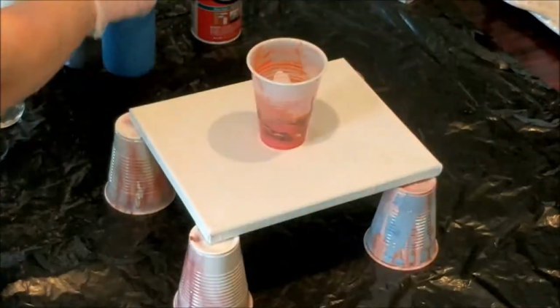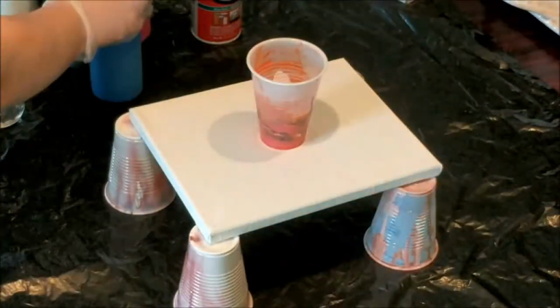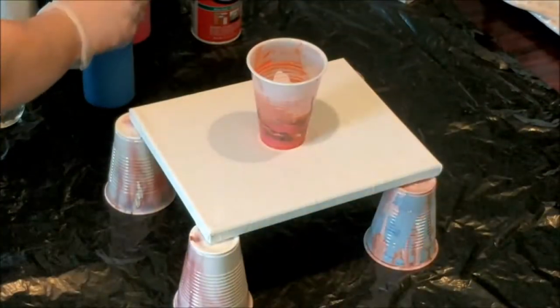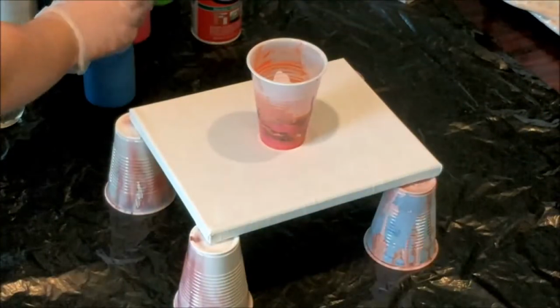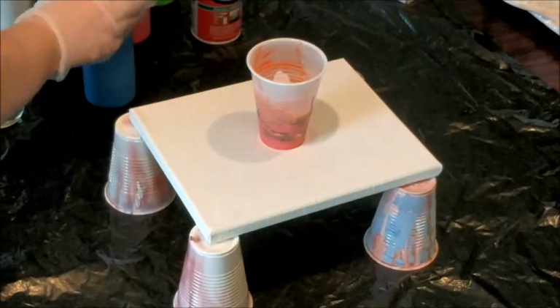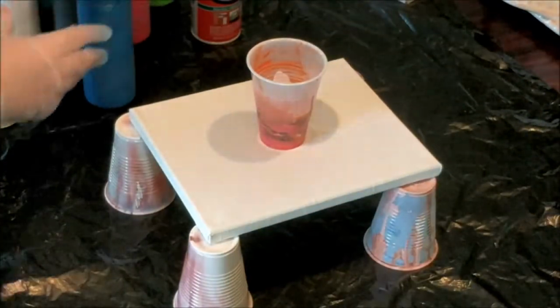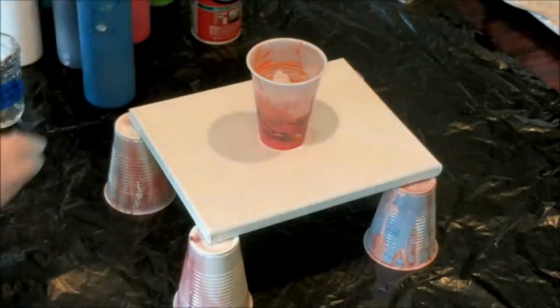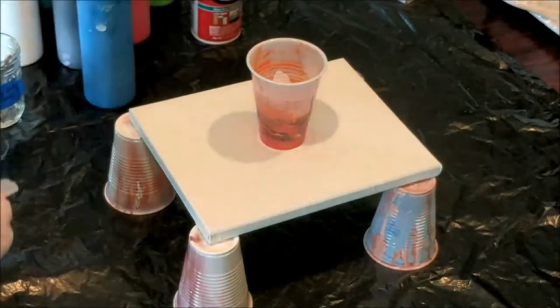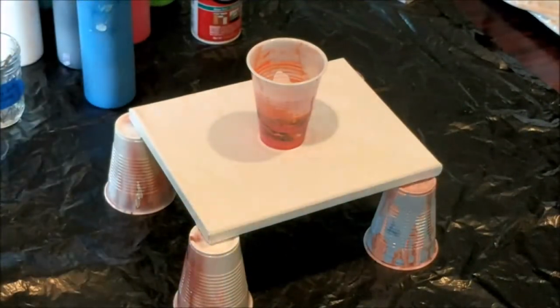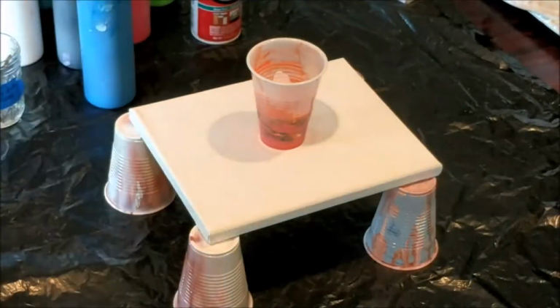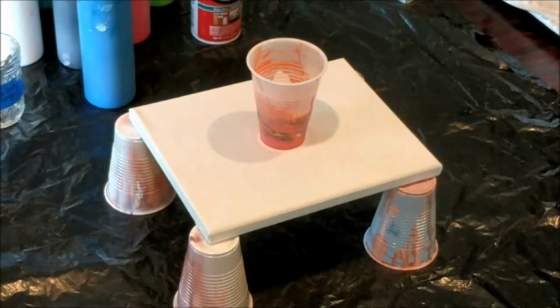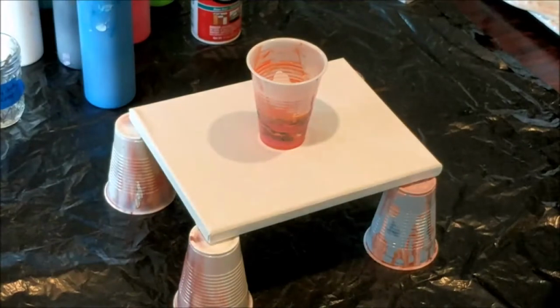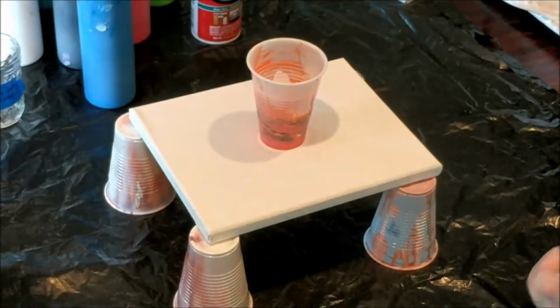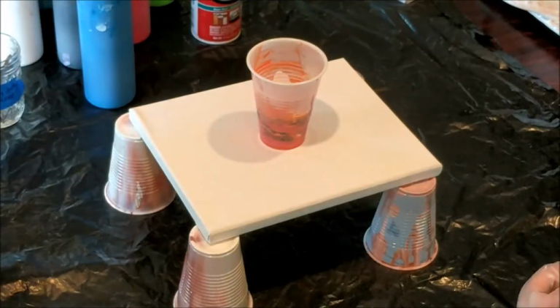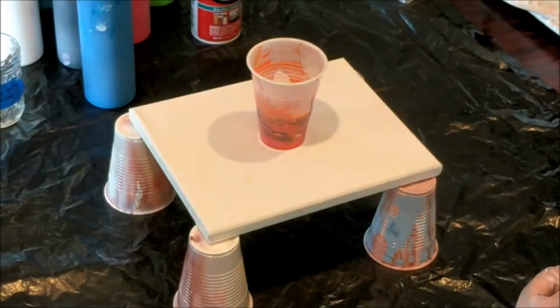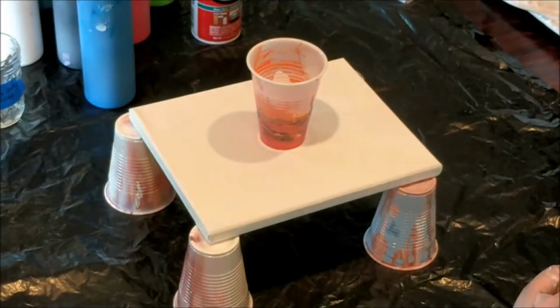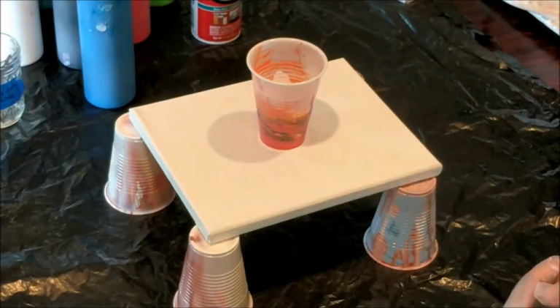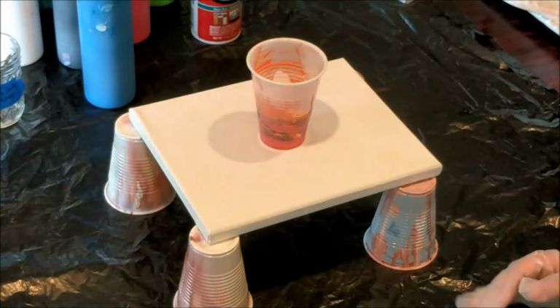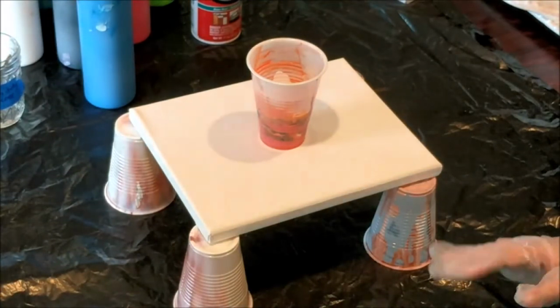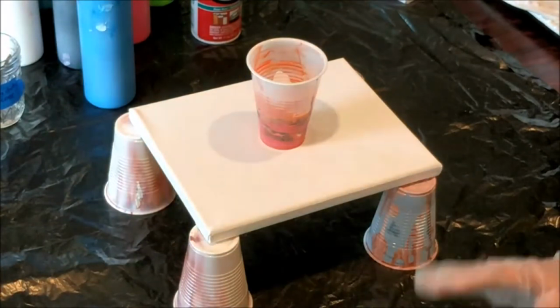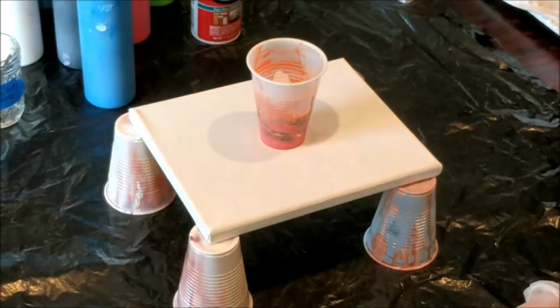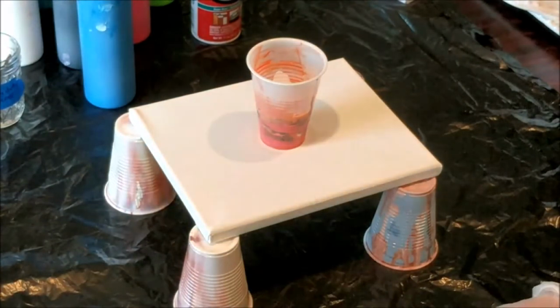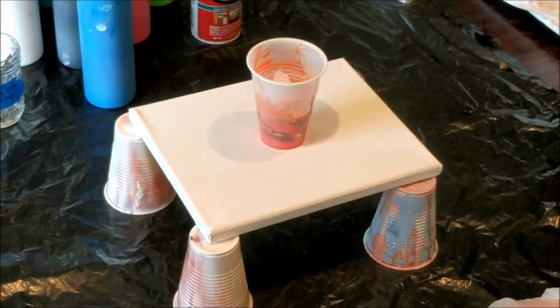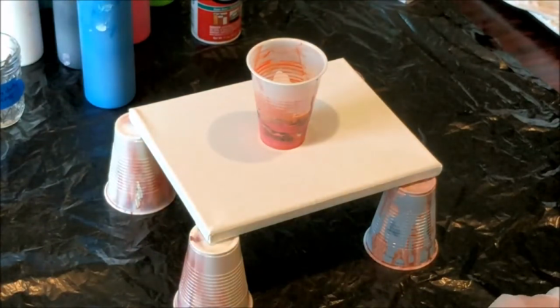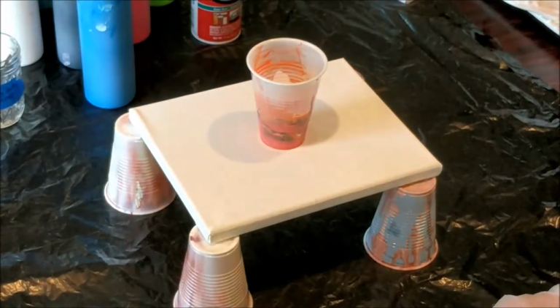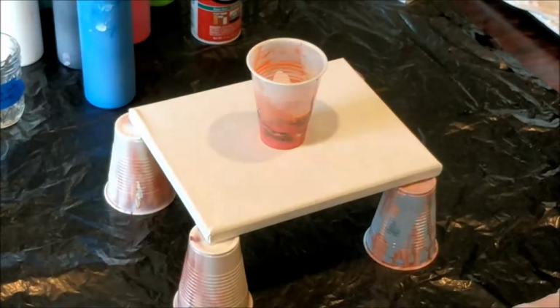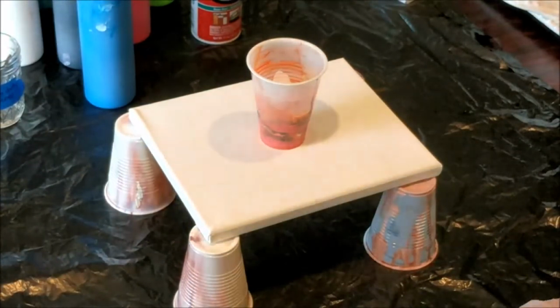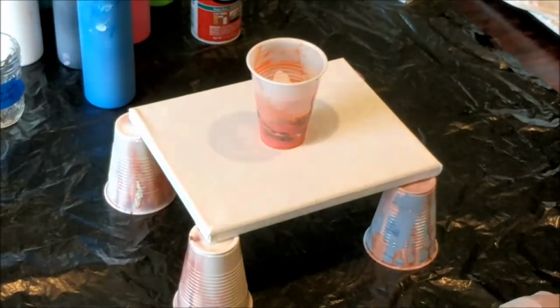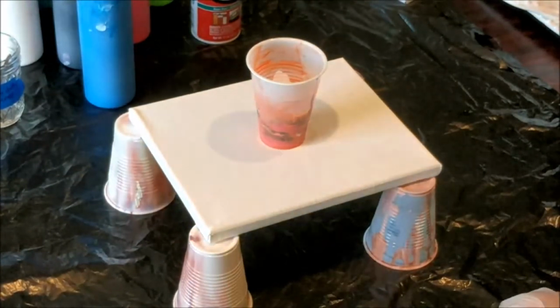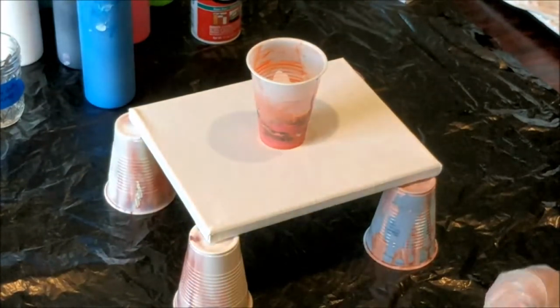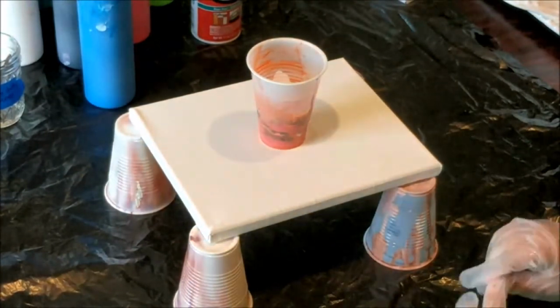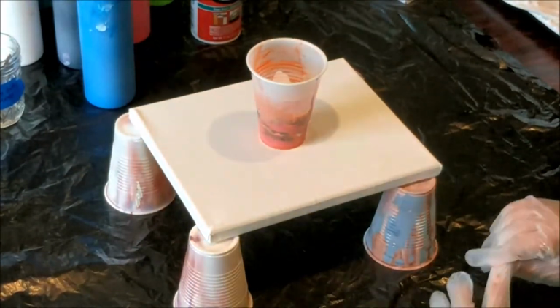All right, so do you remember how to put the cup on? Not really. Okay, do you want me to help you? Yes.